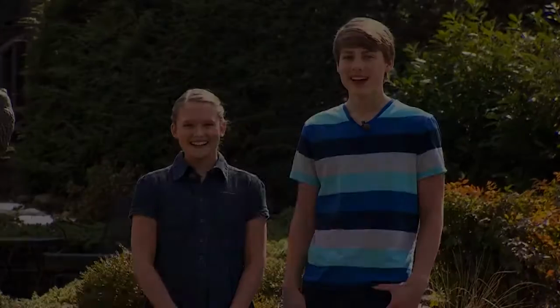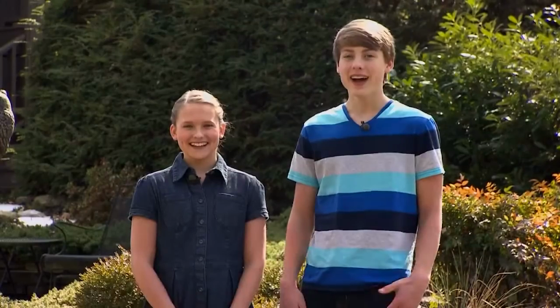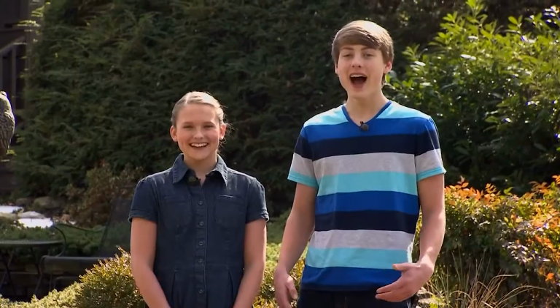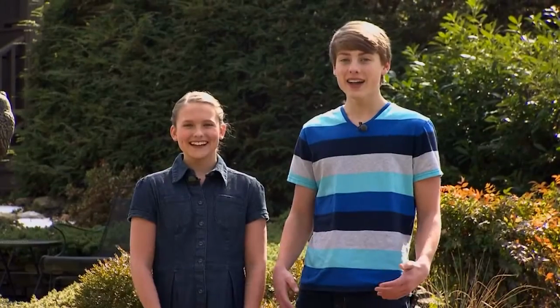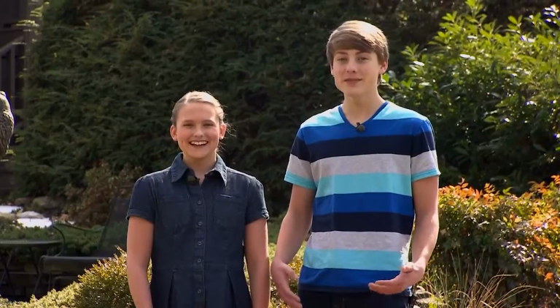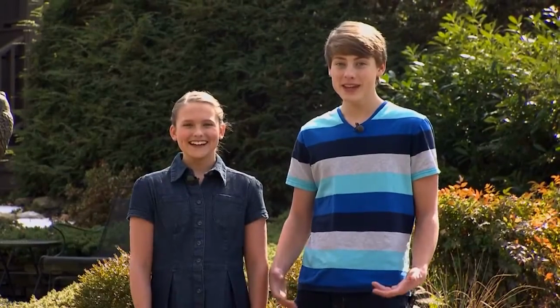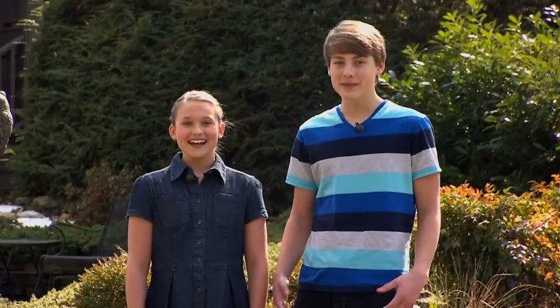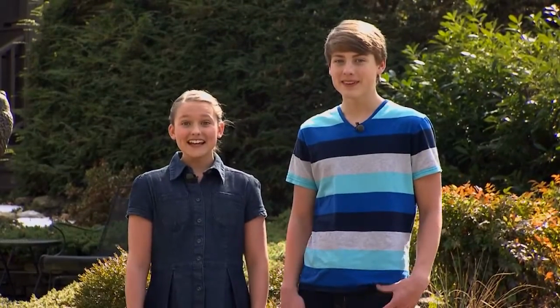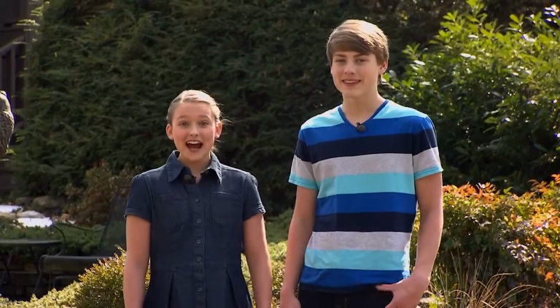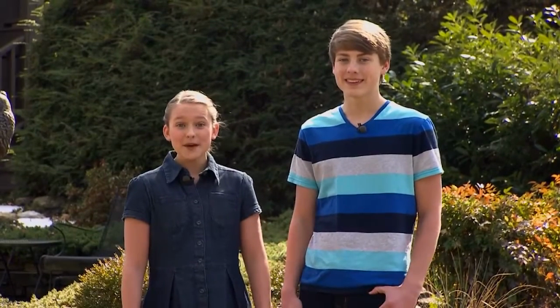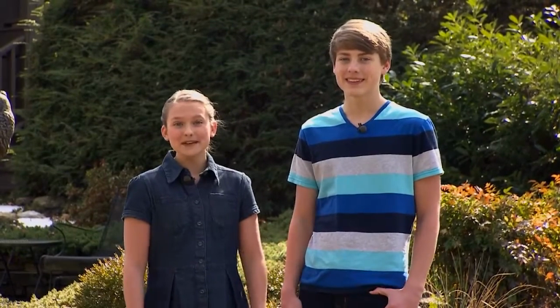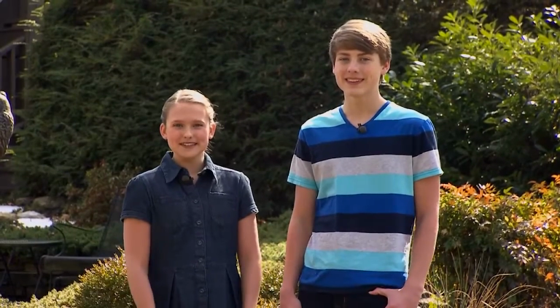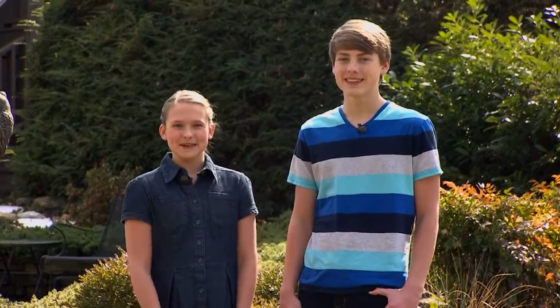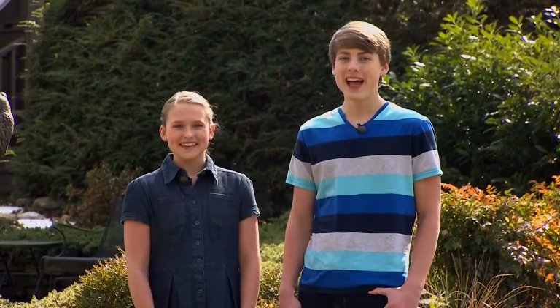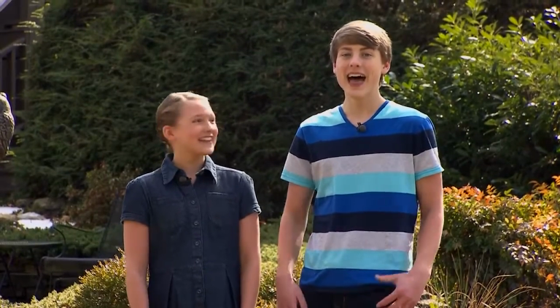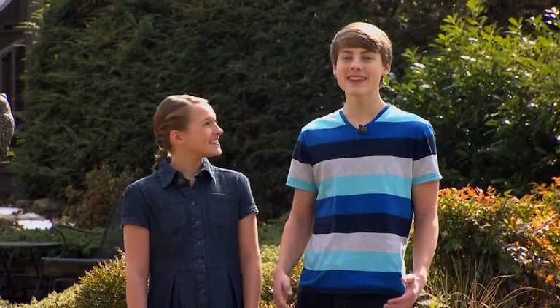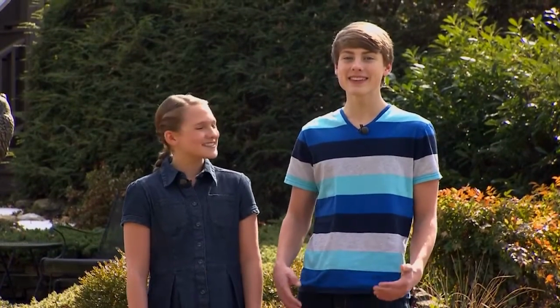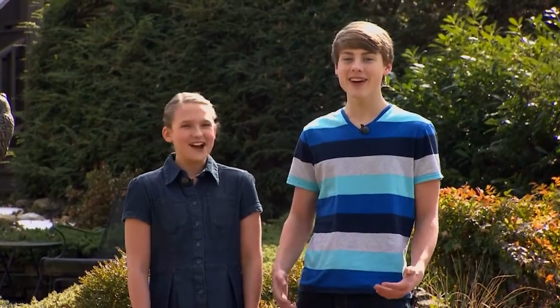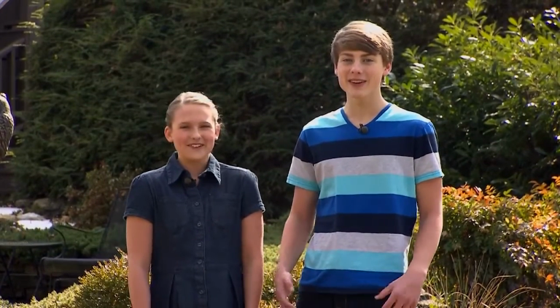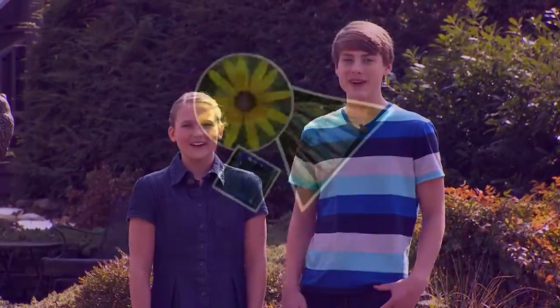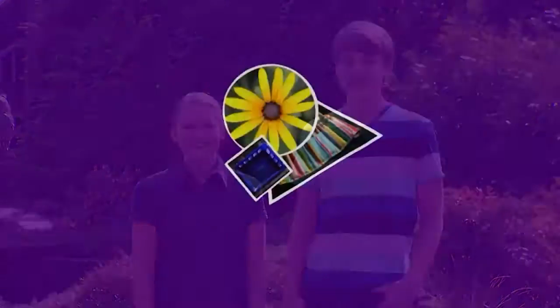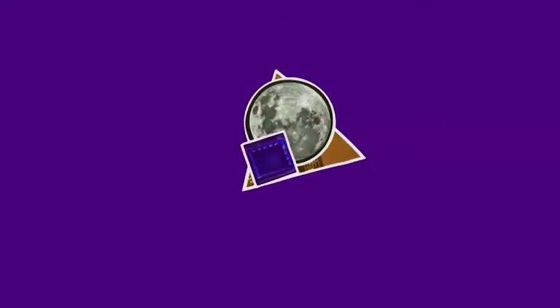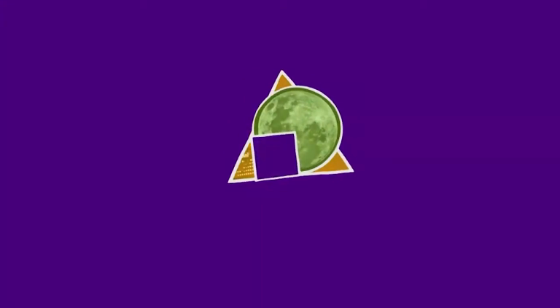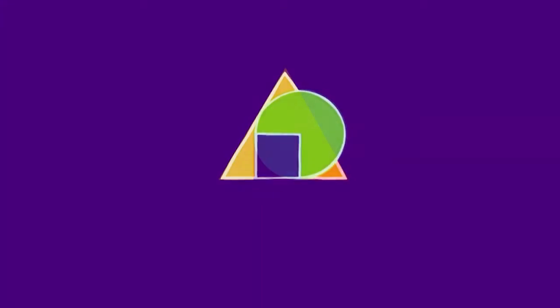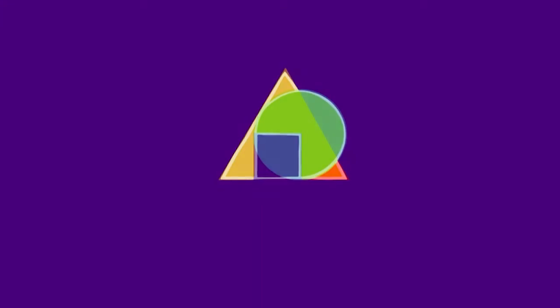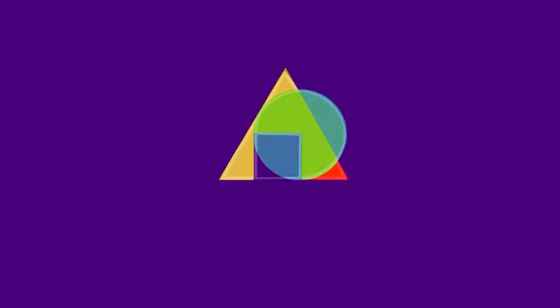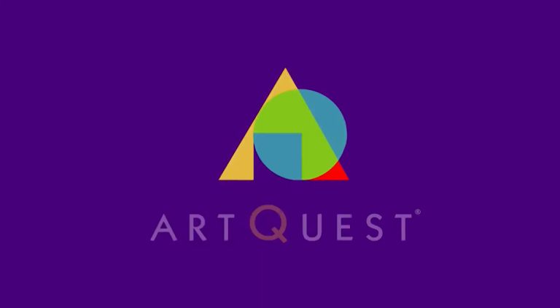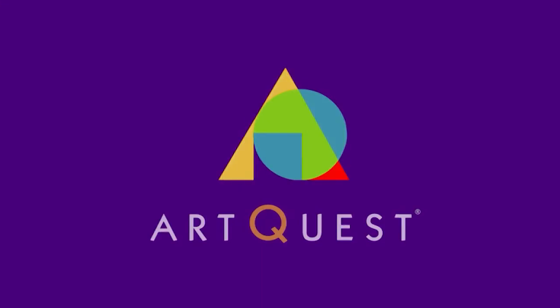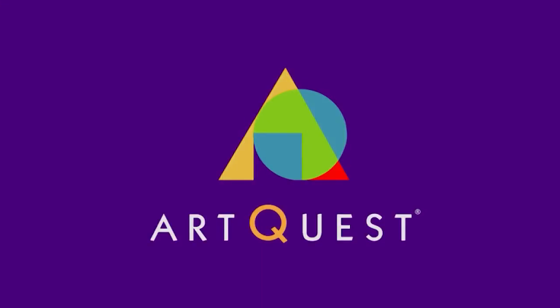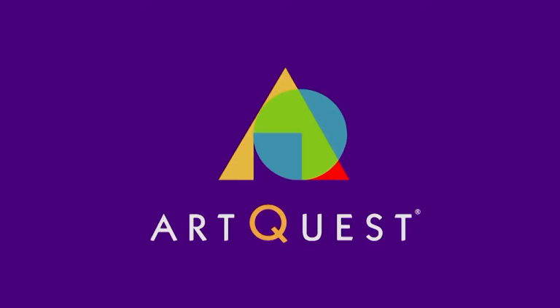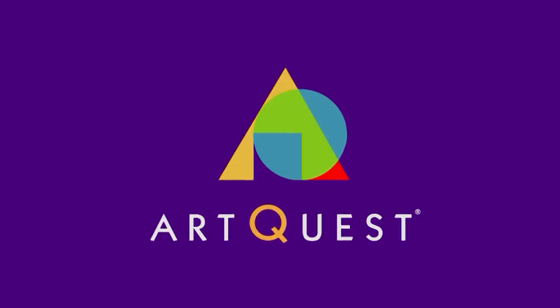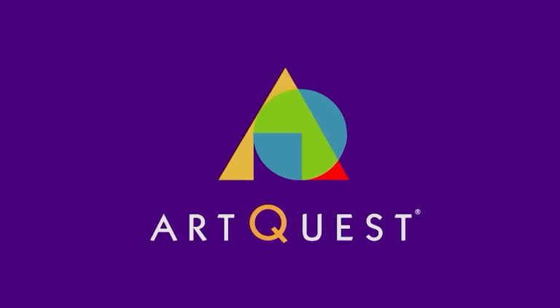Hi, I'm Jacob. And I'm Elizabeth. And this is ArtQuest!